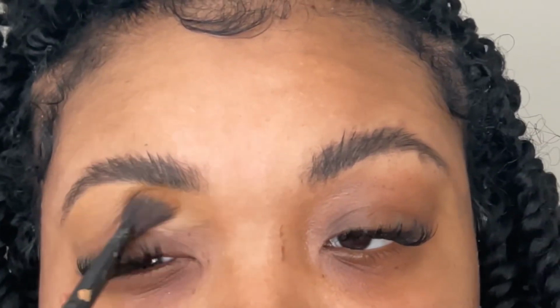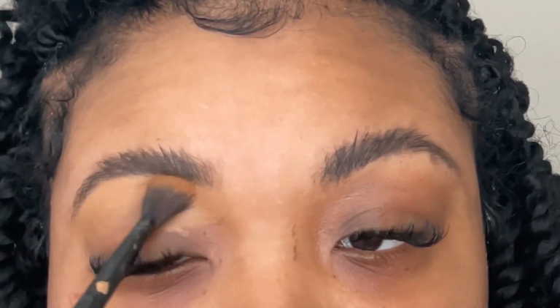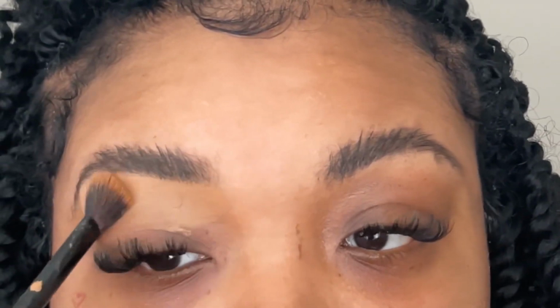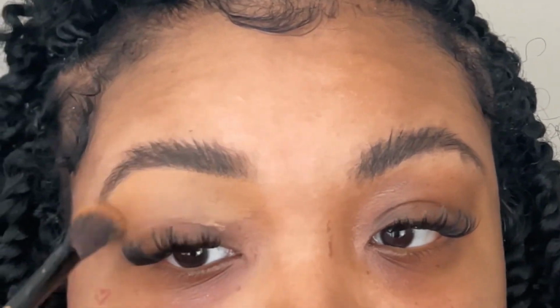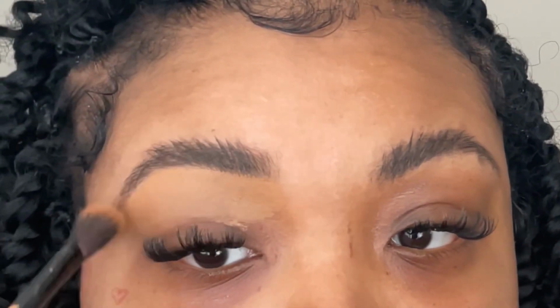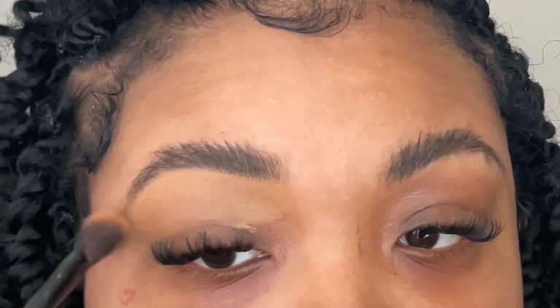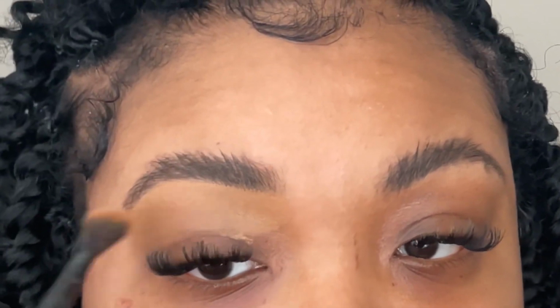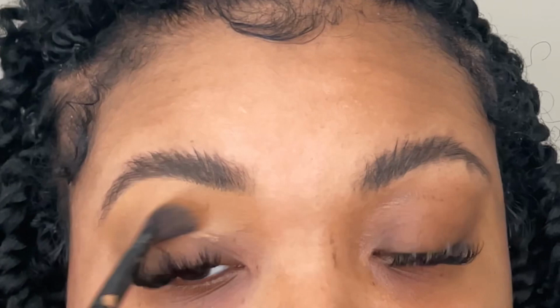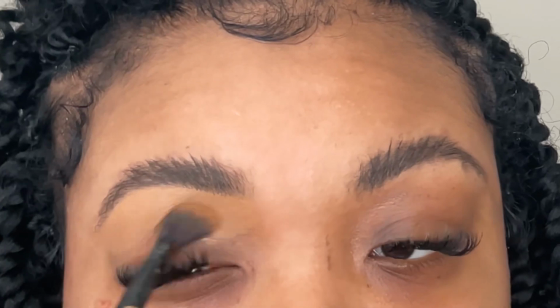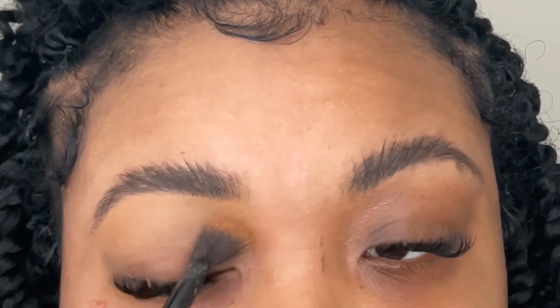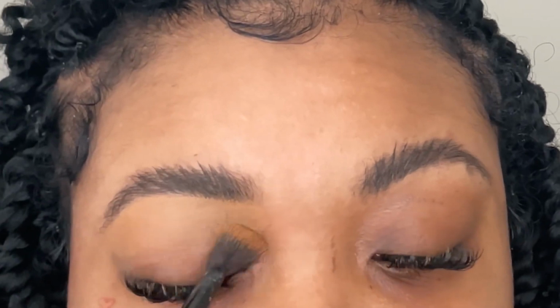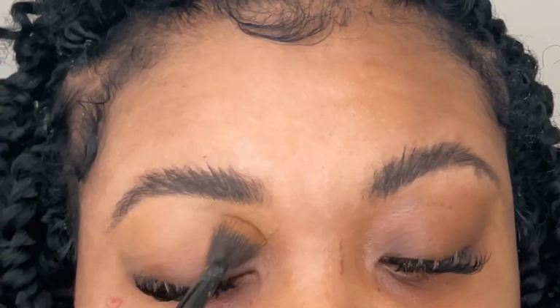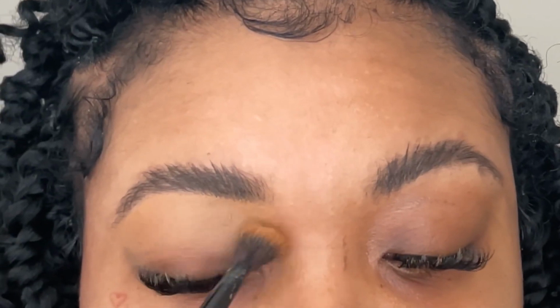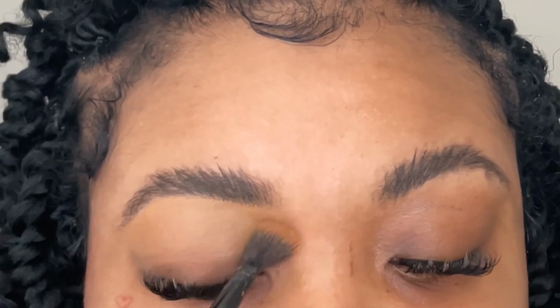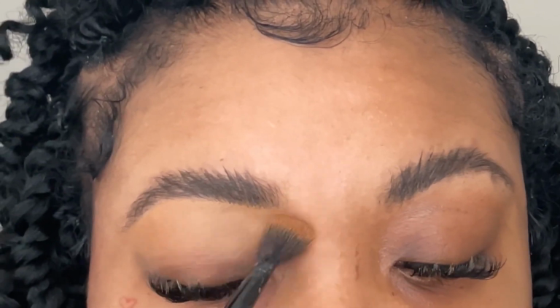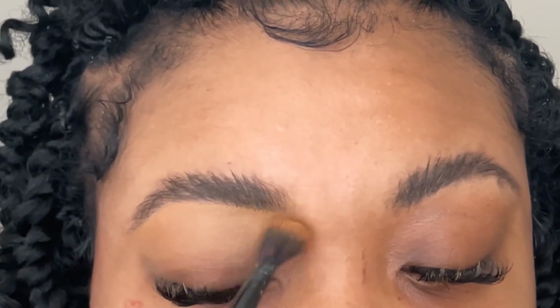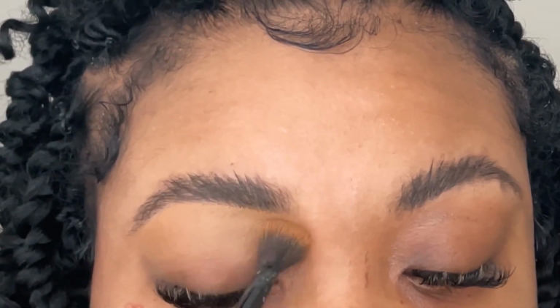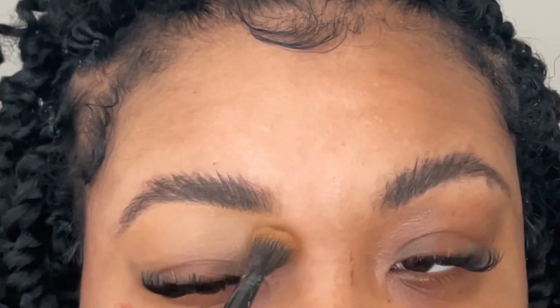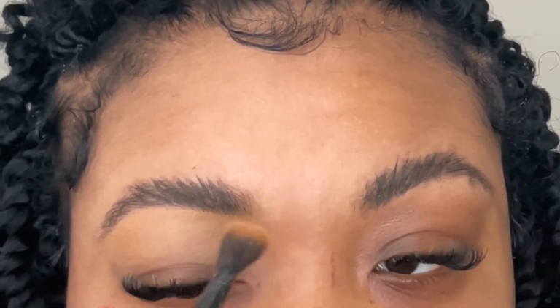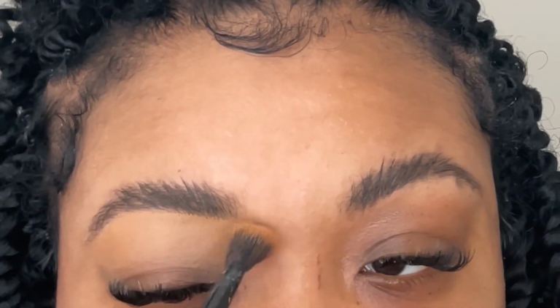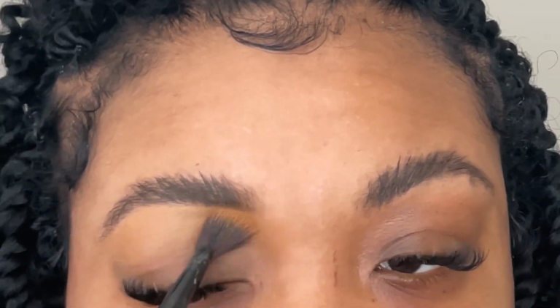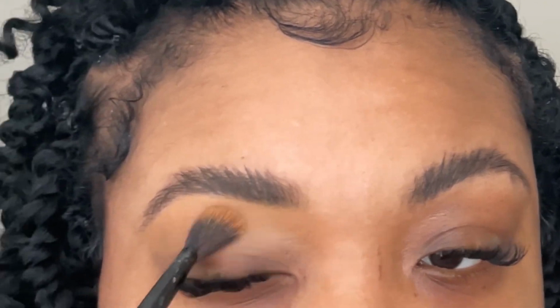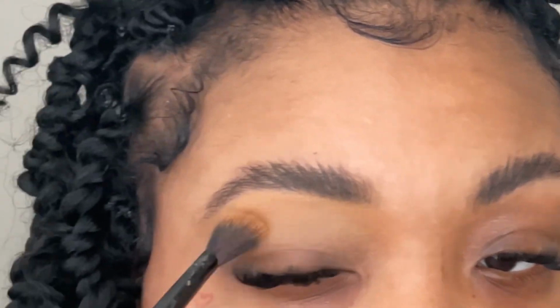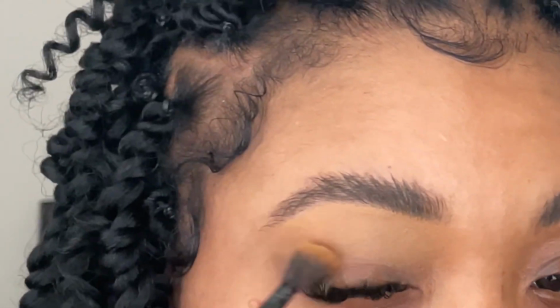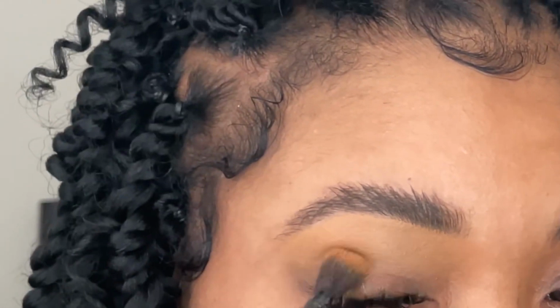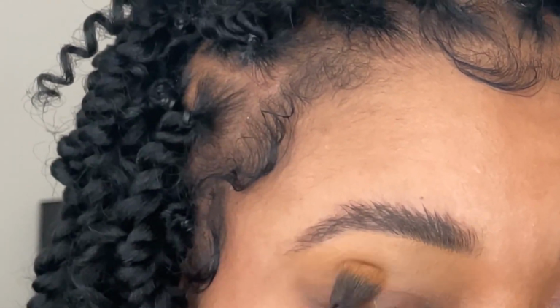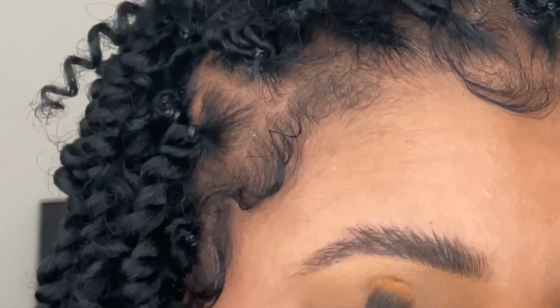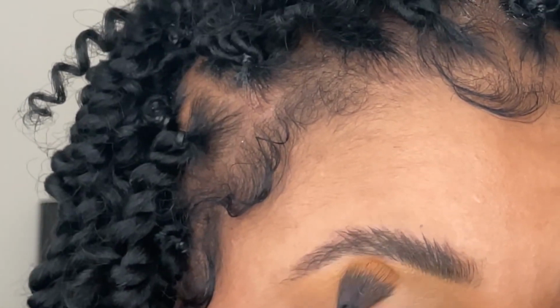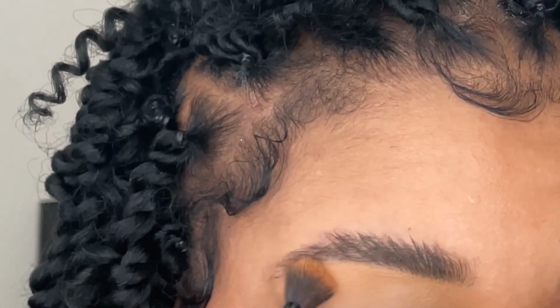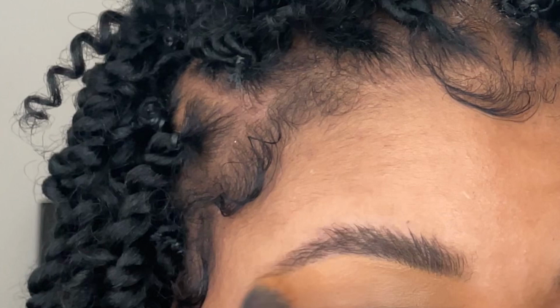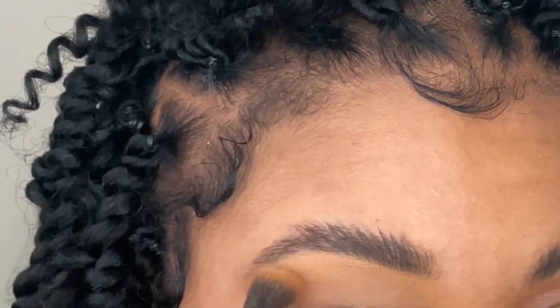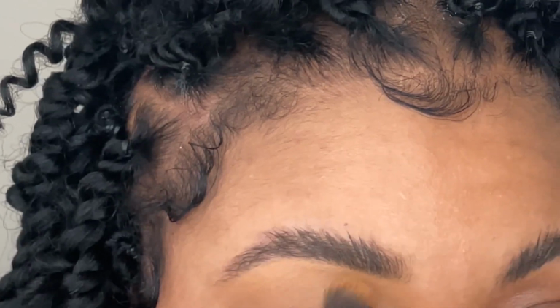Now you'll see me blending out the excess foundation with a blending brush. You guys, this is just the most natural-looking brow.